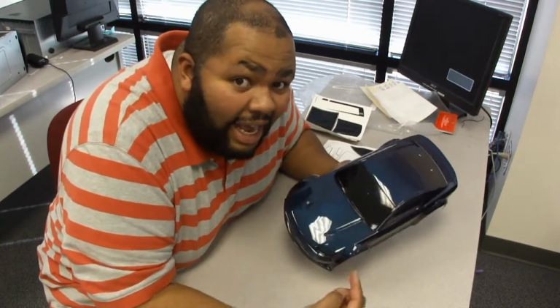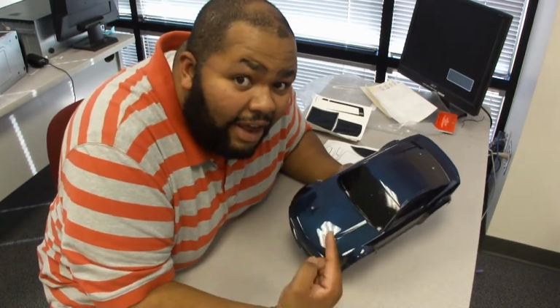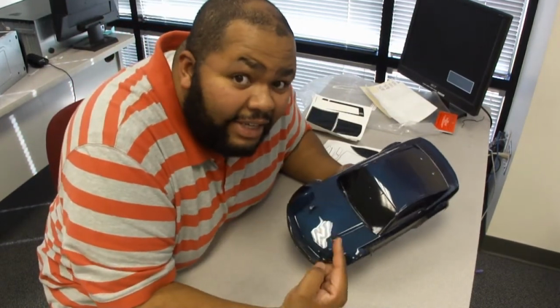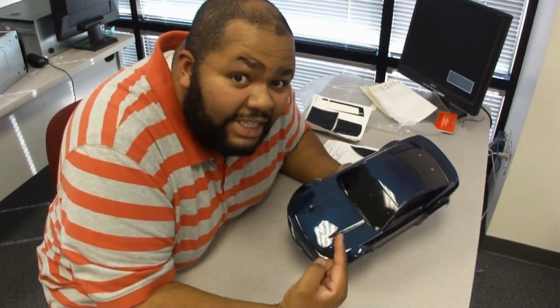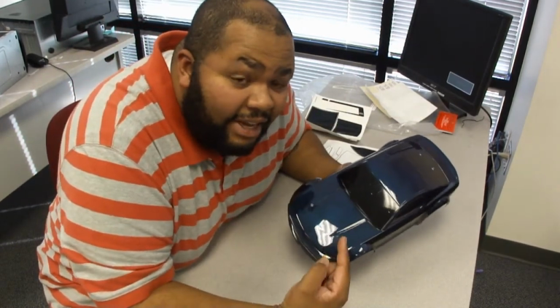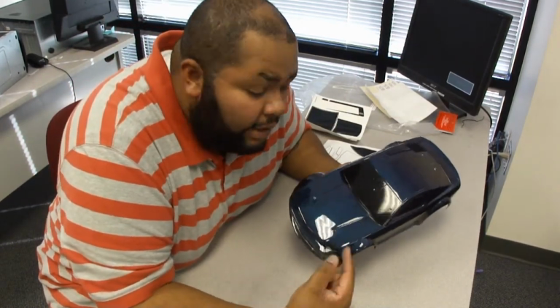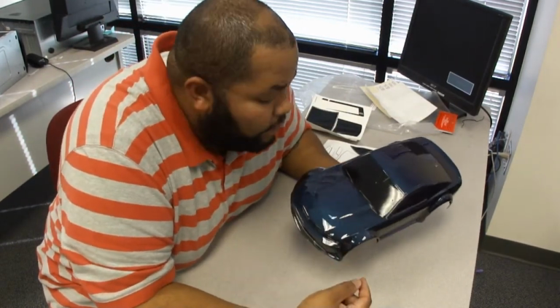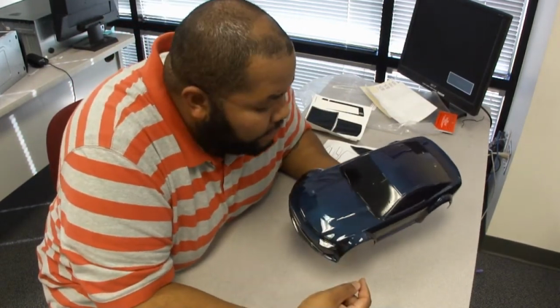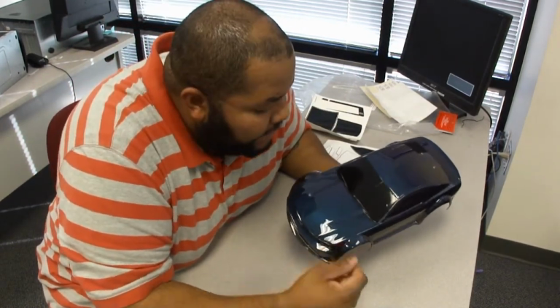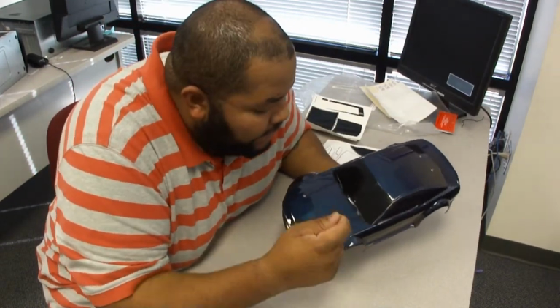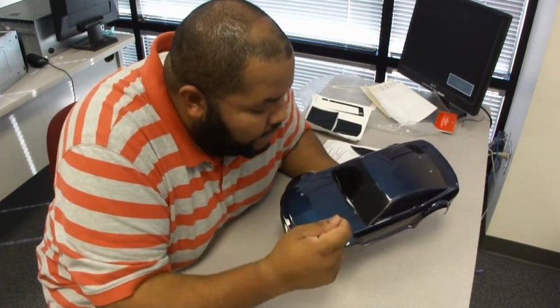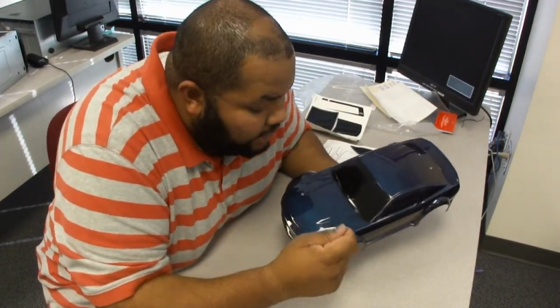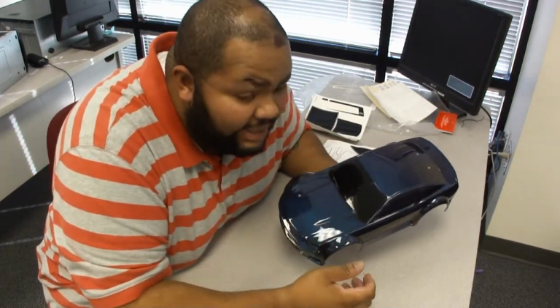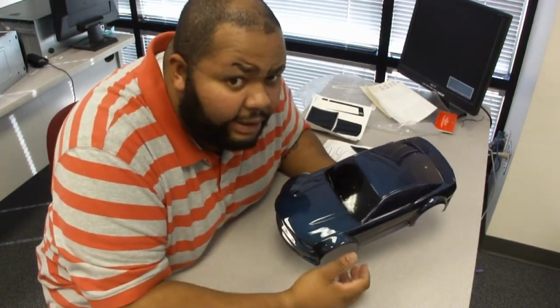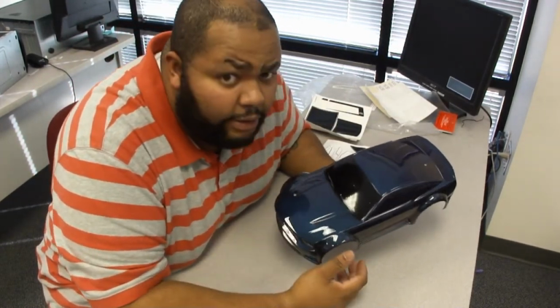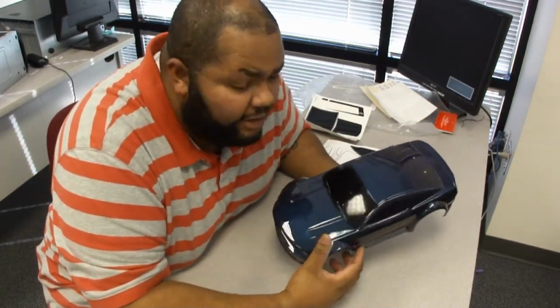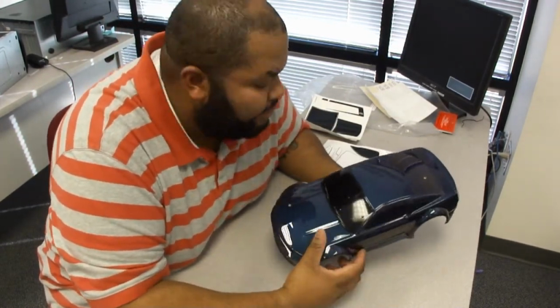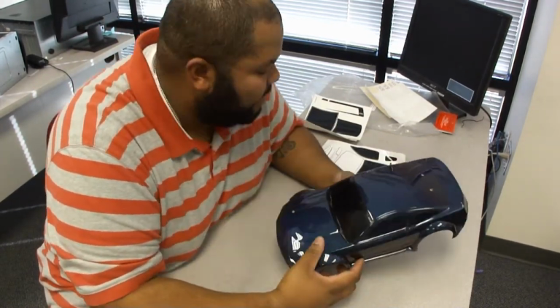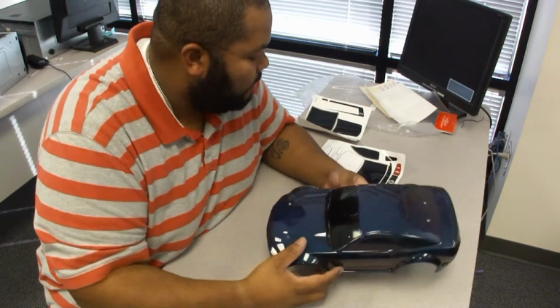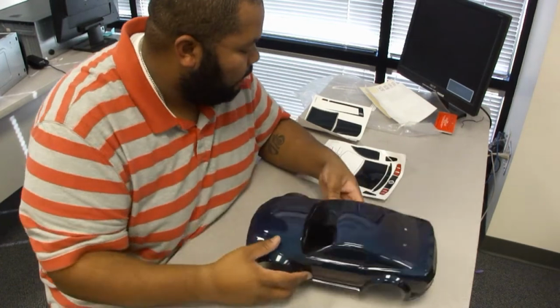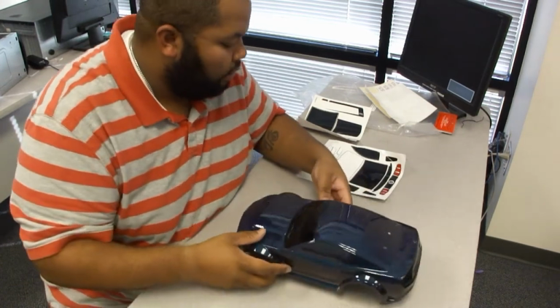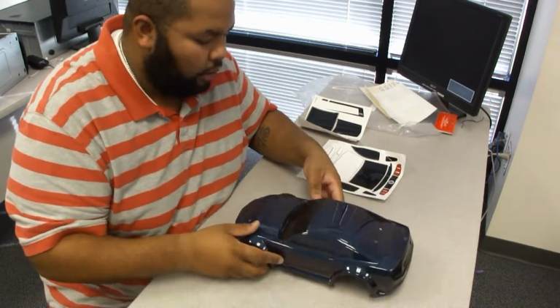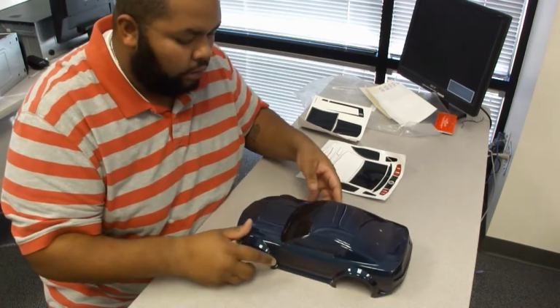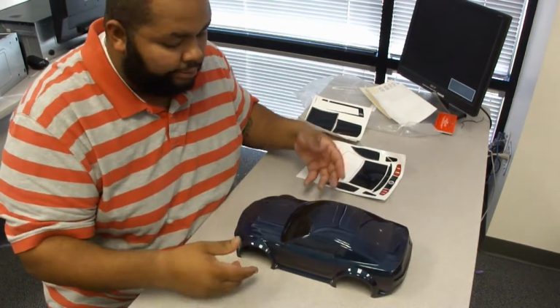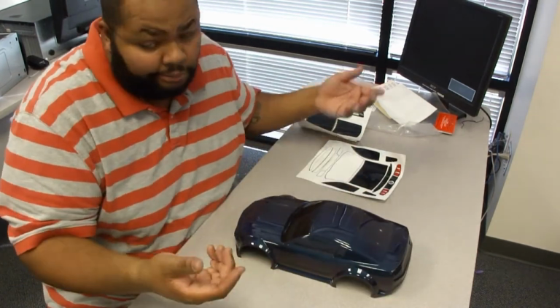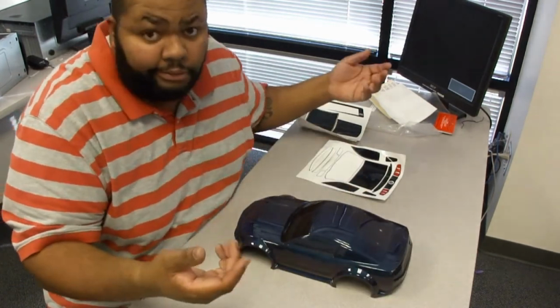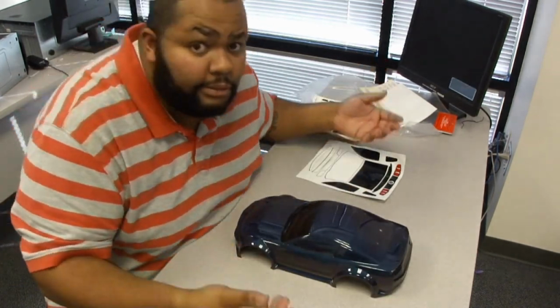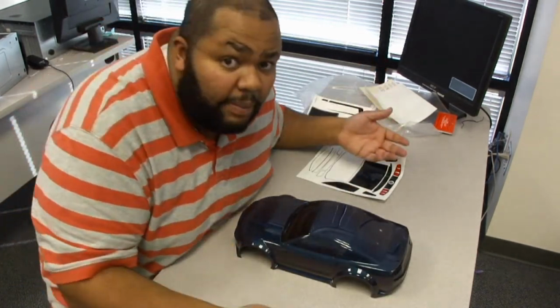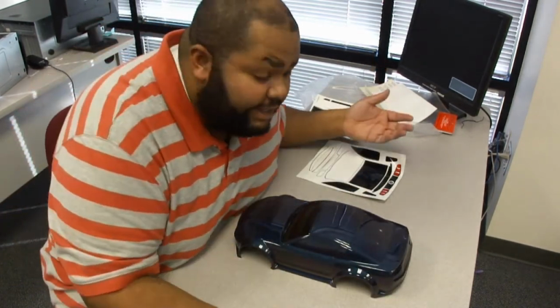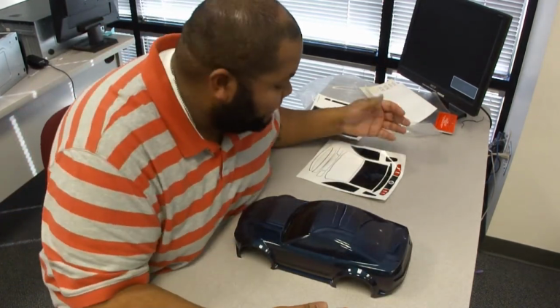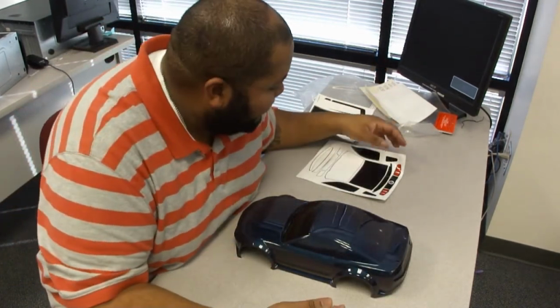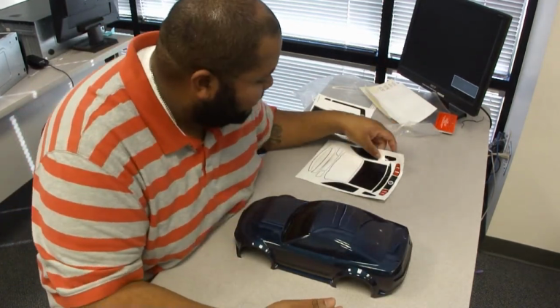I'll get these out later with an X-Acto knife, maybe. They might just stay.